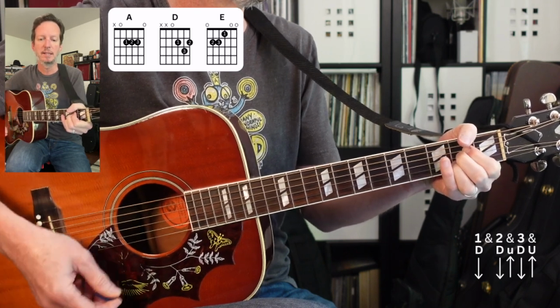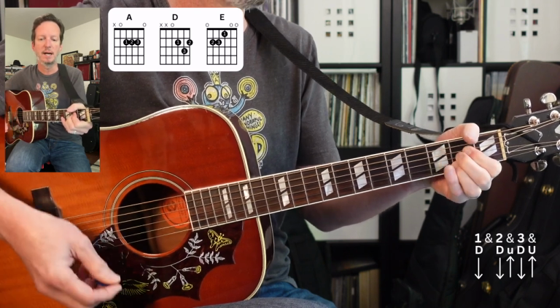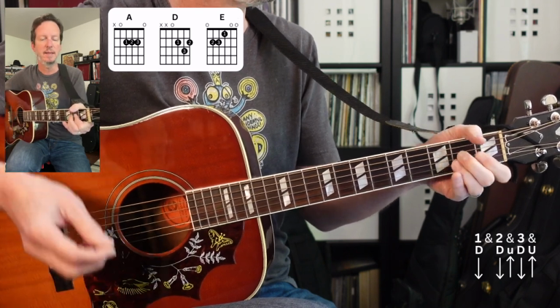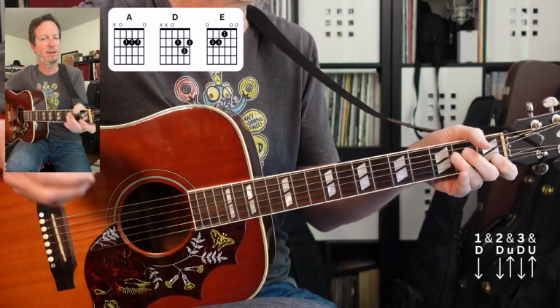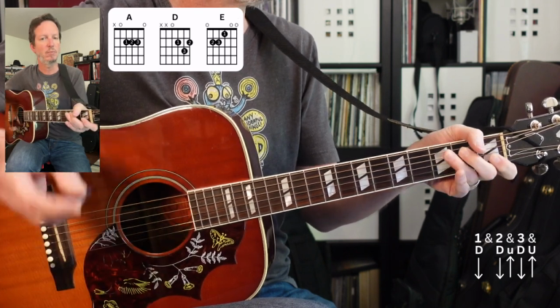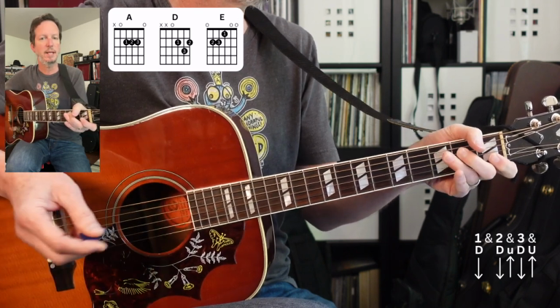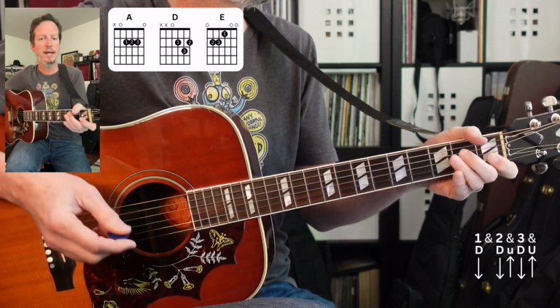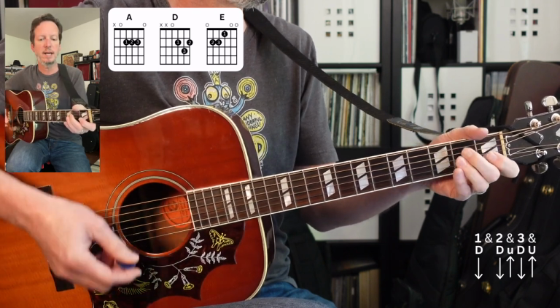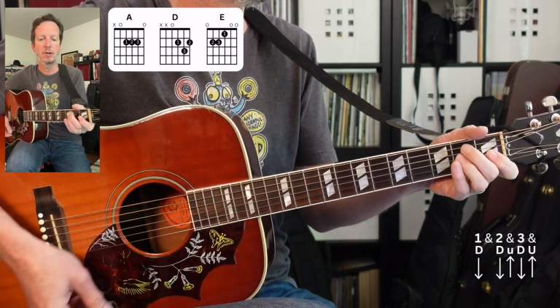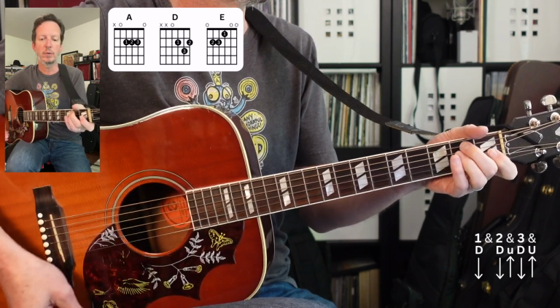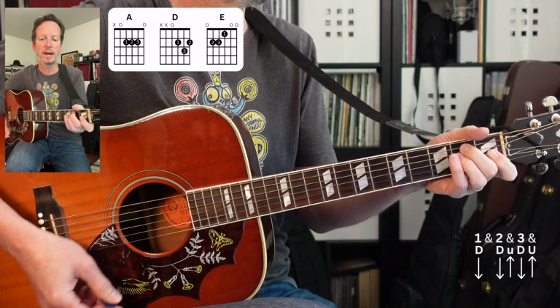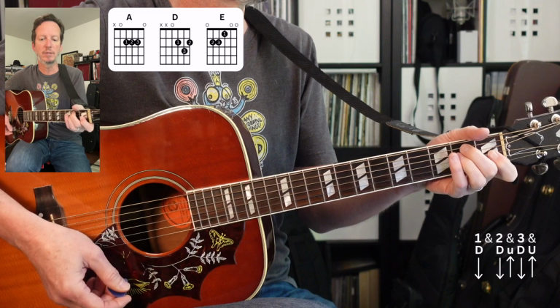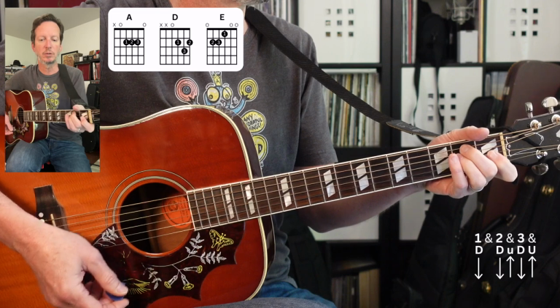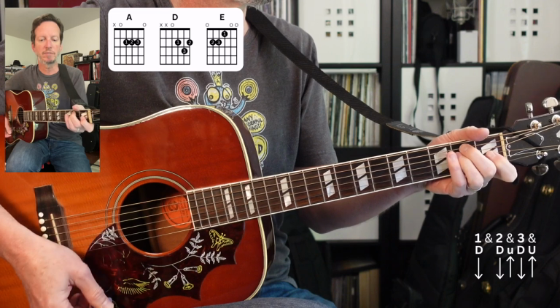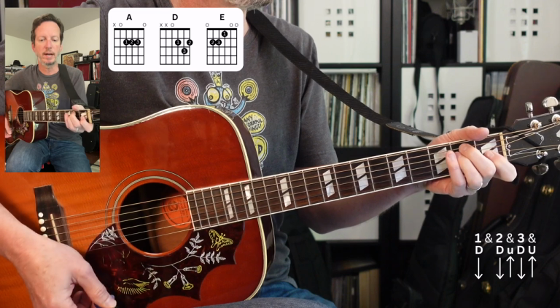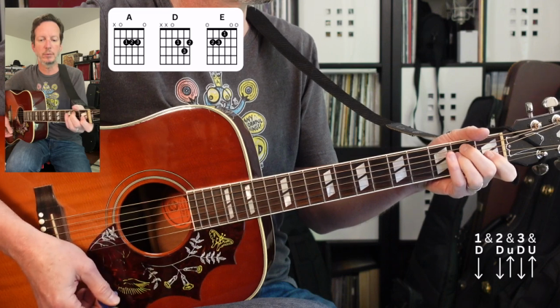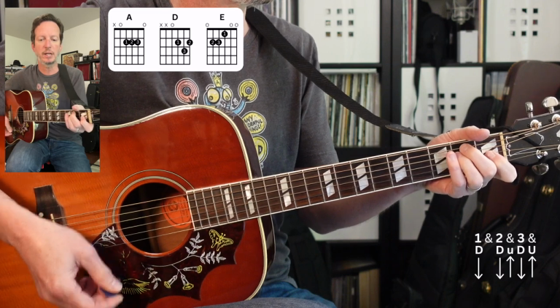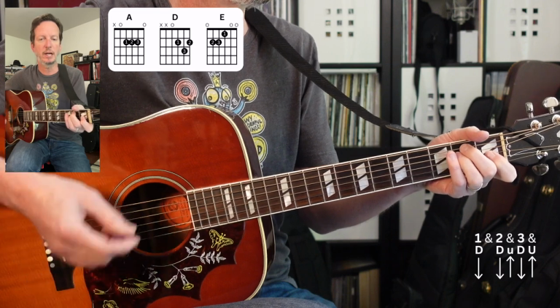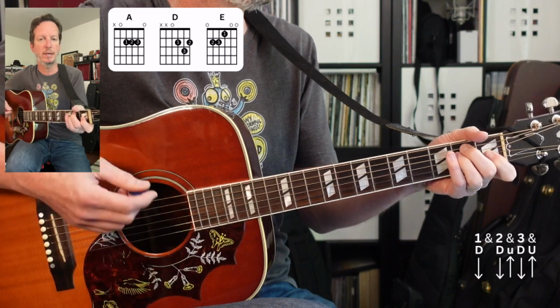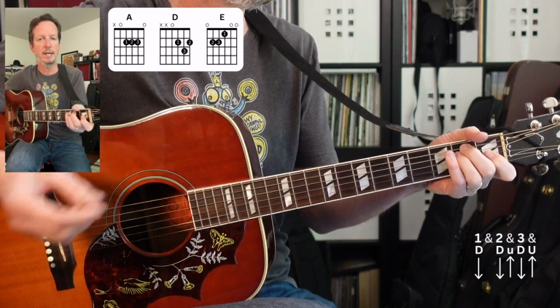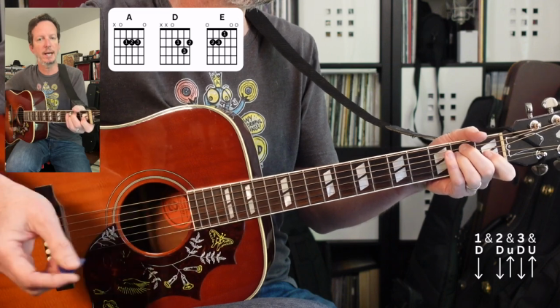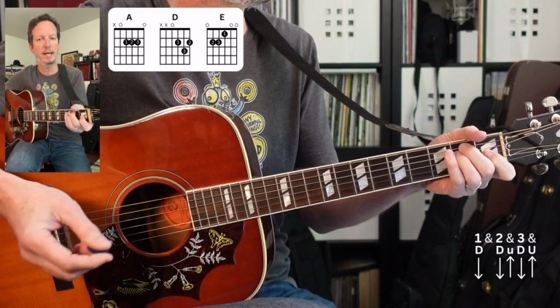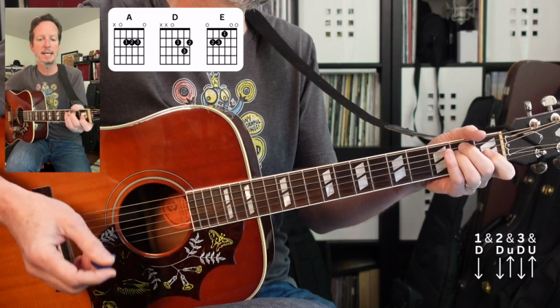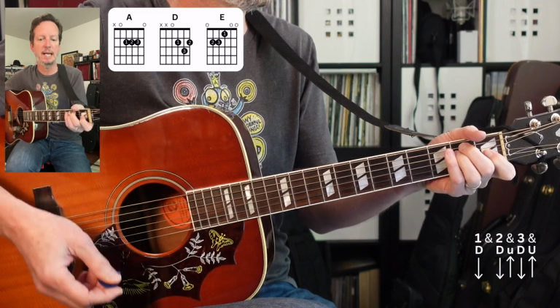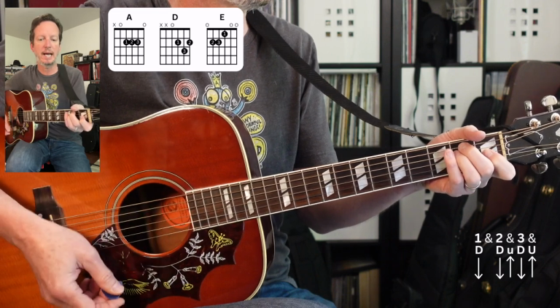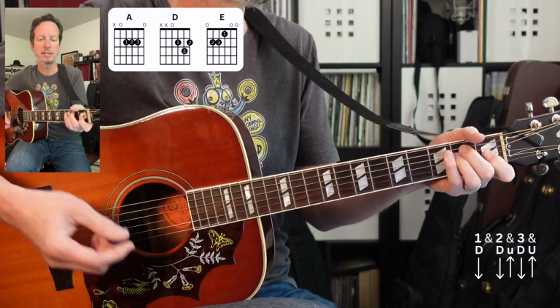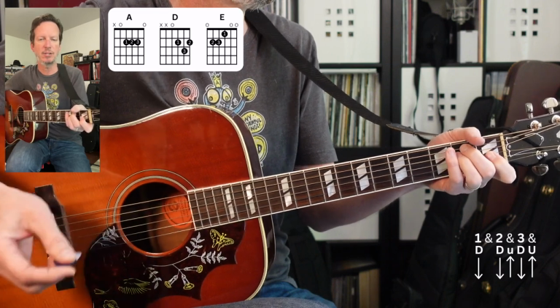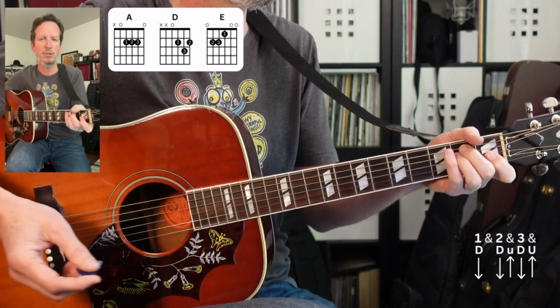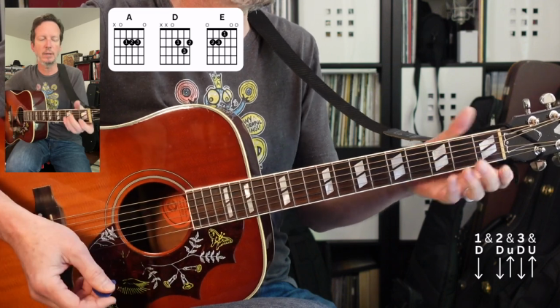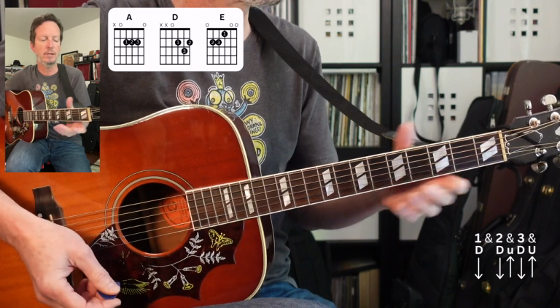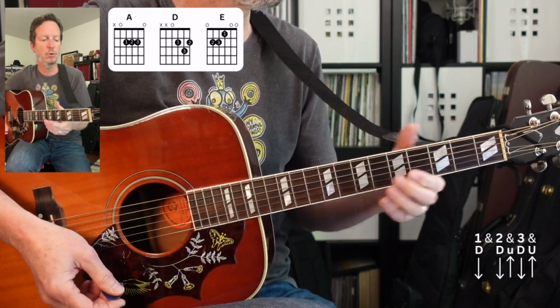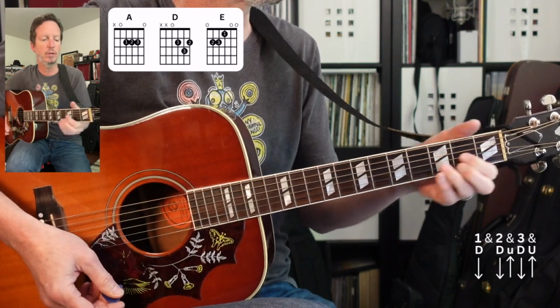Right at the end, we're going to have a little refrain where it's going to go E to A, E to A. So let's do the whole last chorus, starting with D.